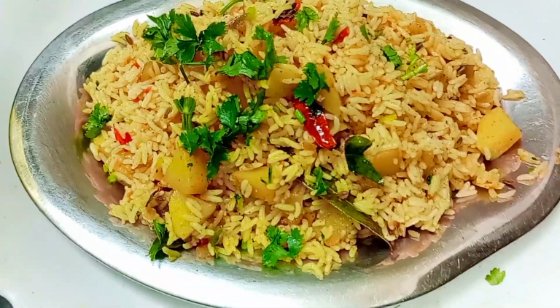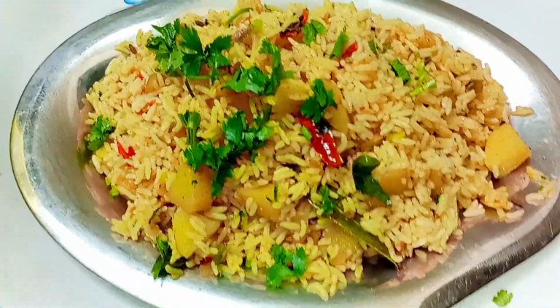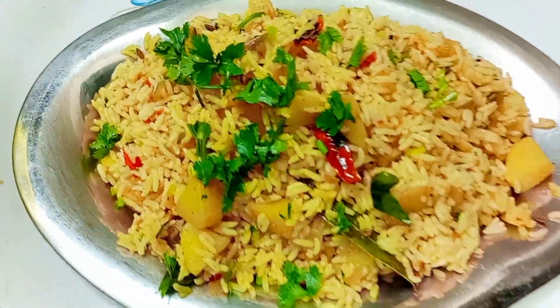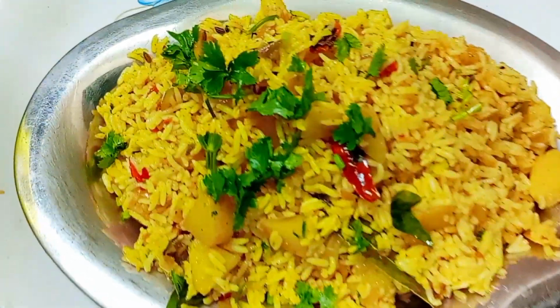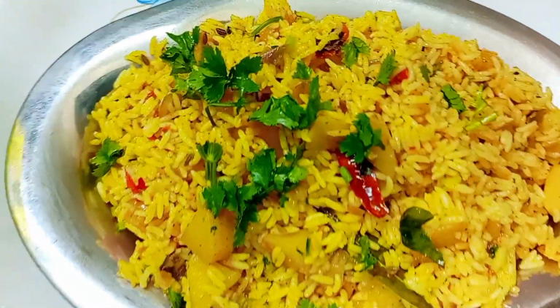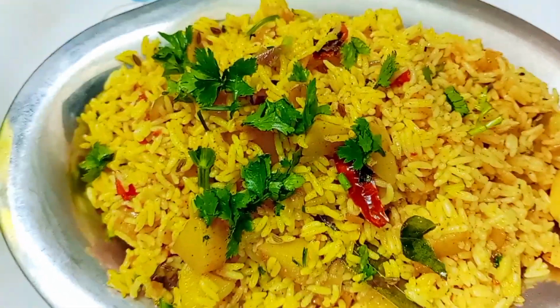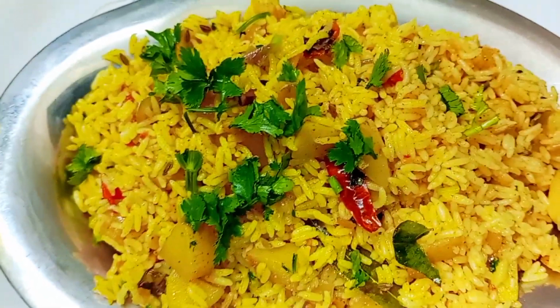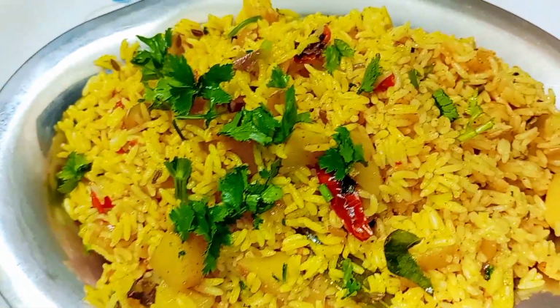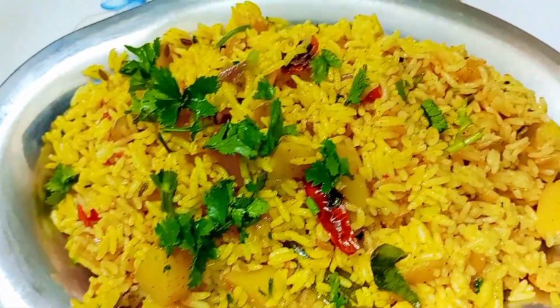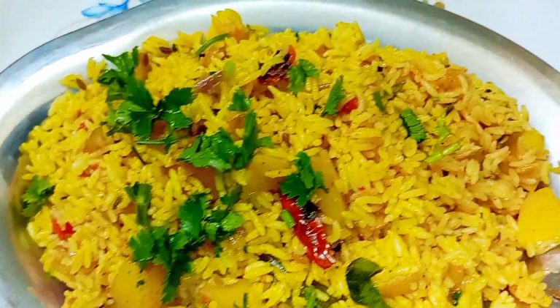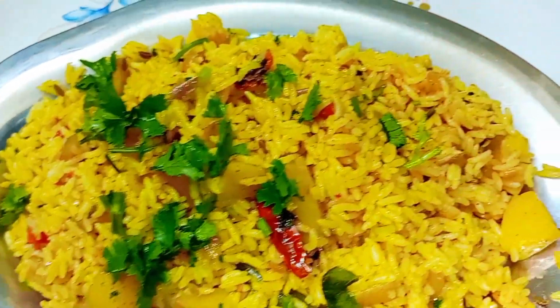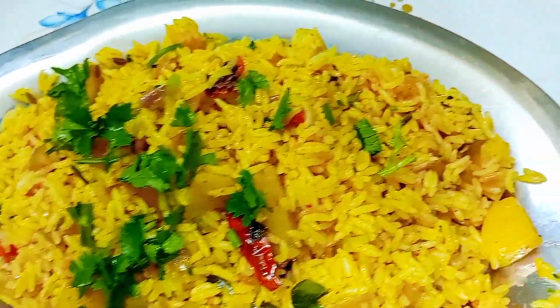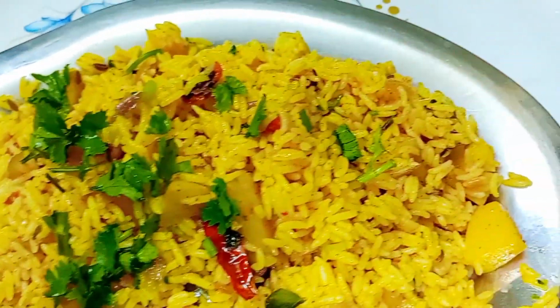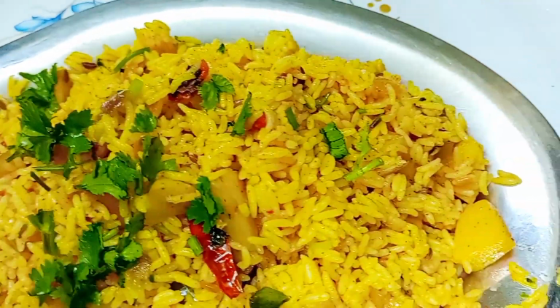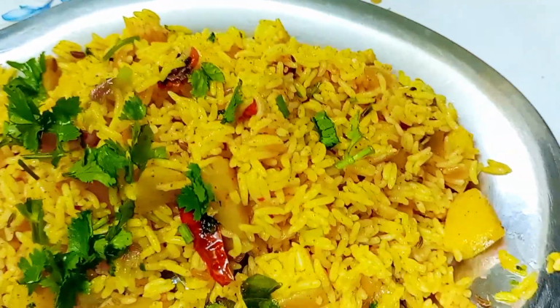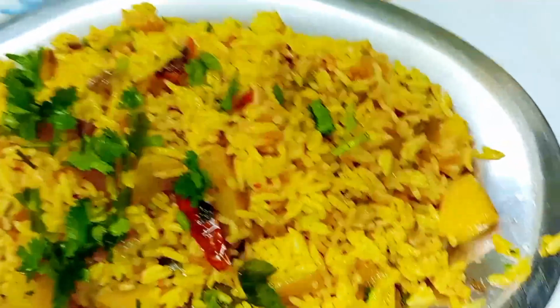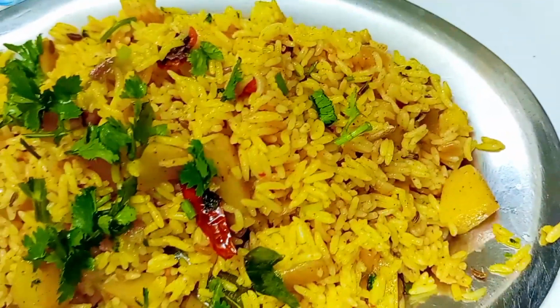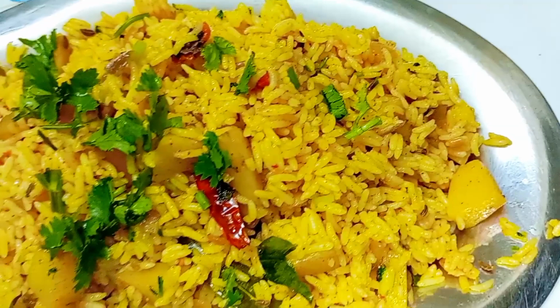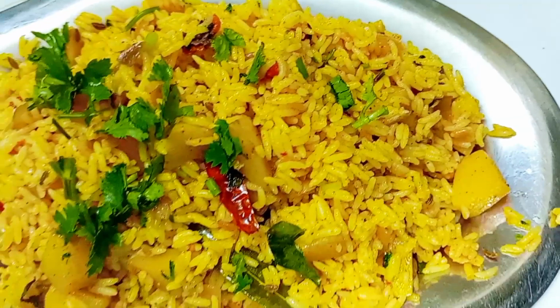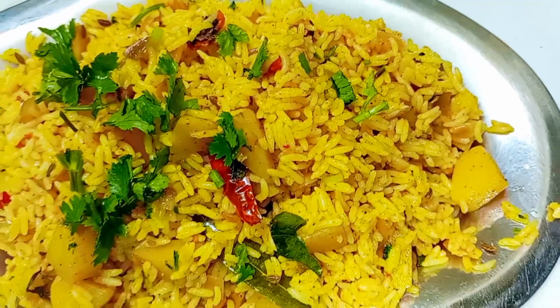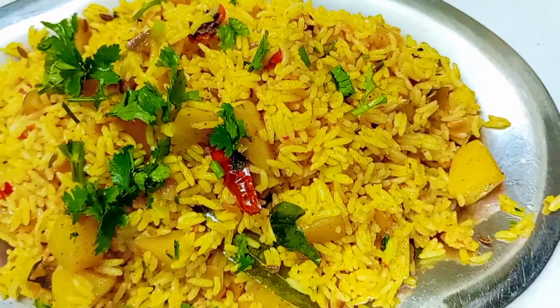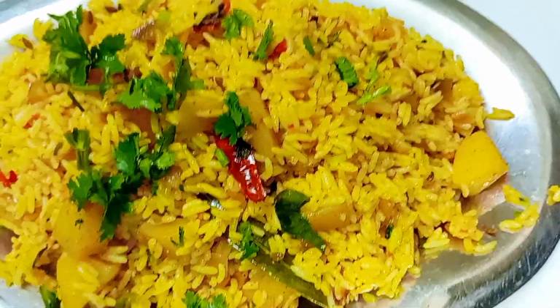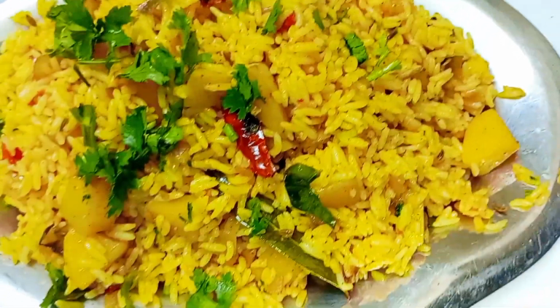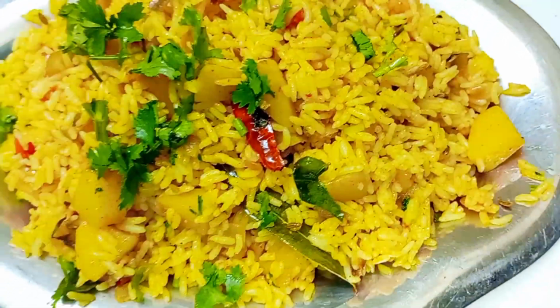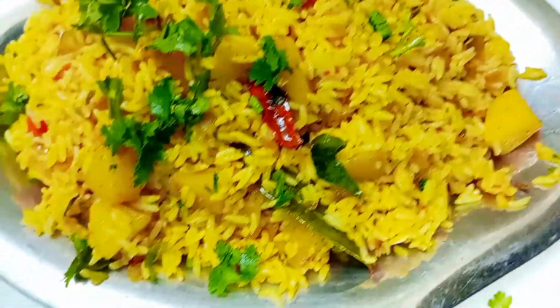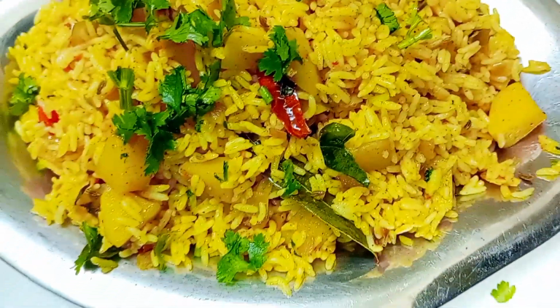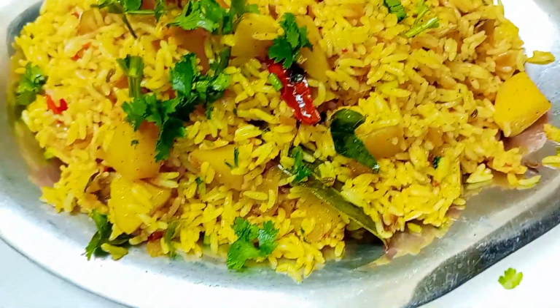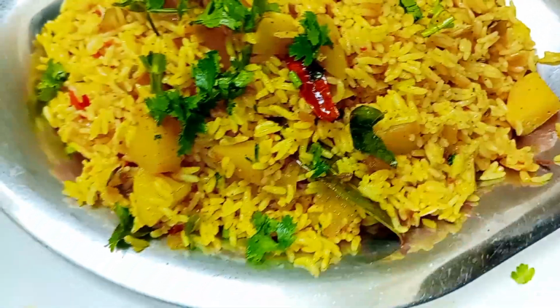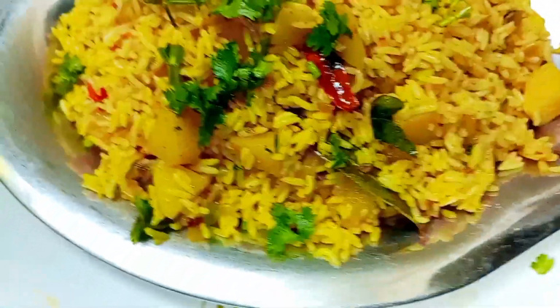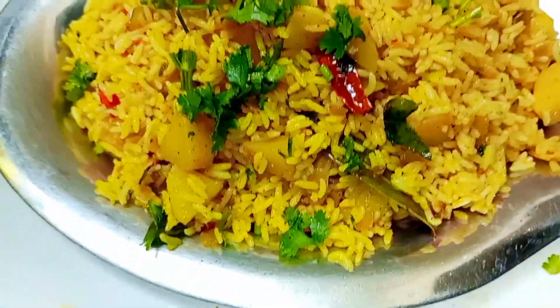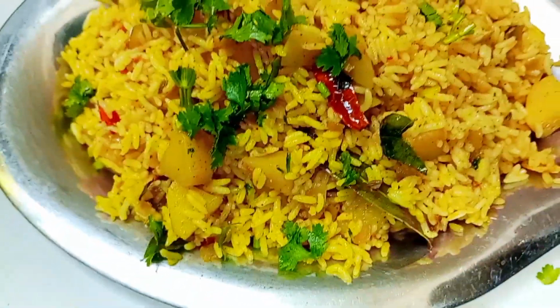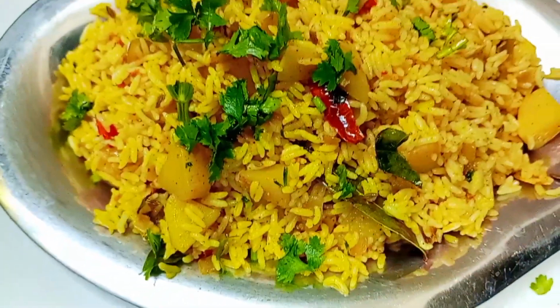Hi, good morning! It is SP Channel. I am going to make a video of your own recipe. Let's see how many of you have eaten this. This is a lot of taste.